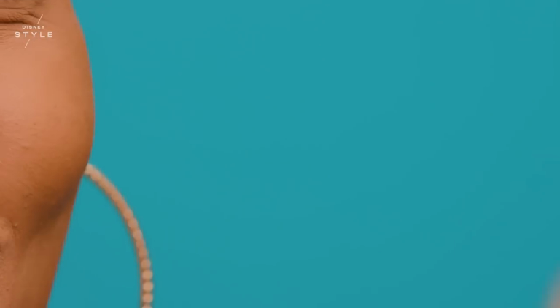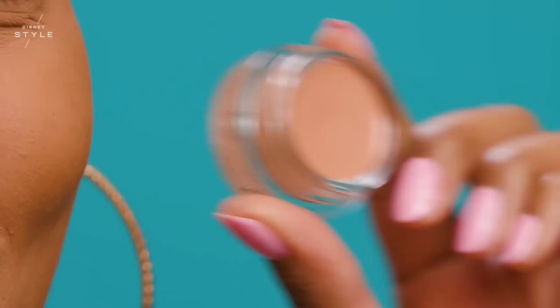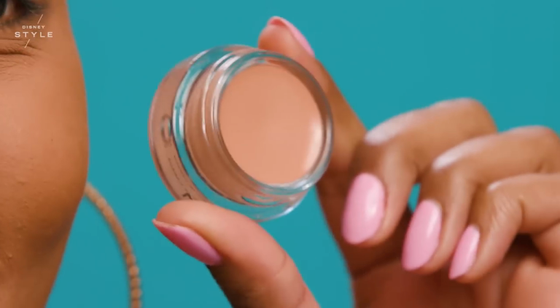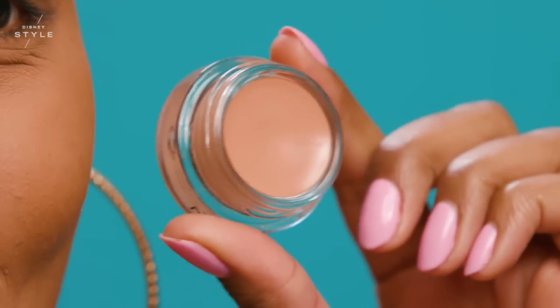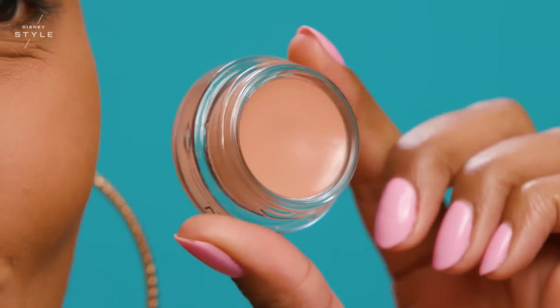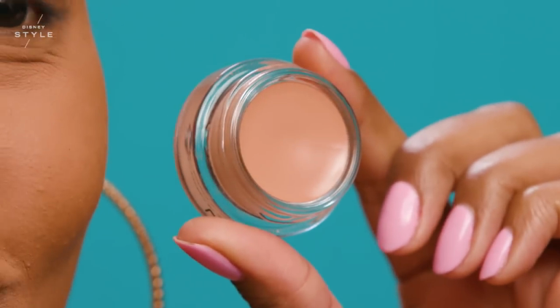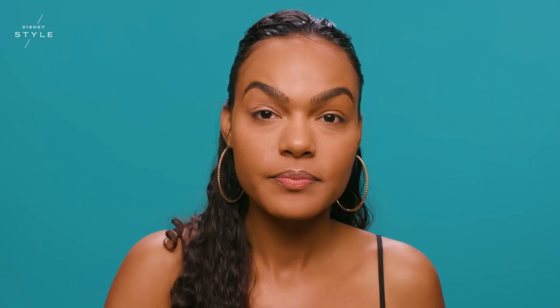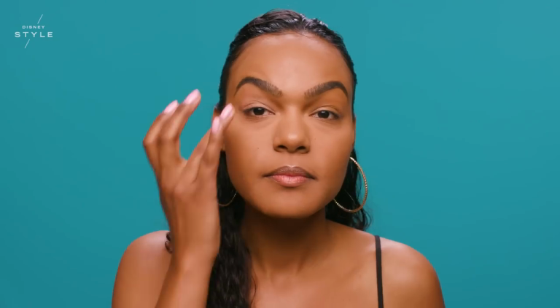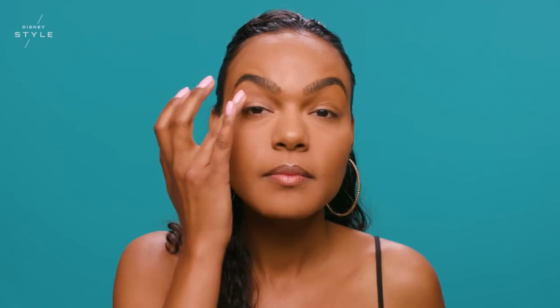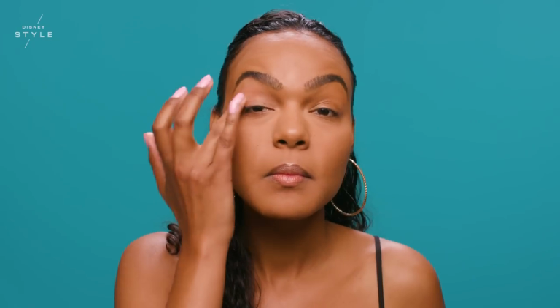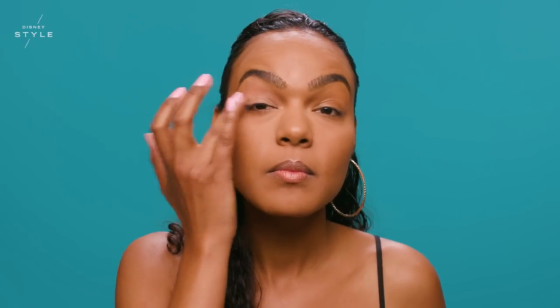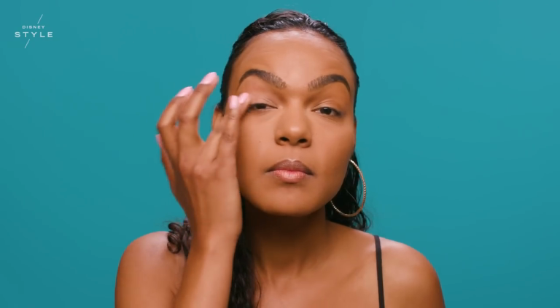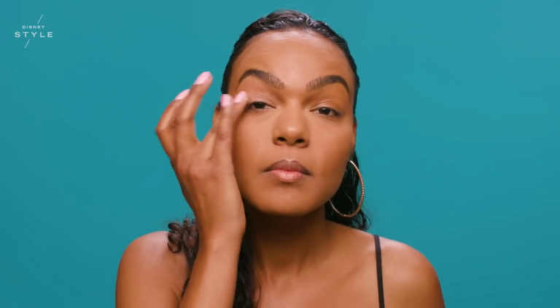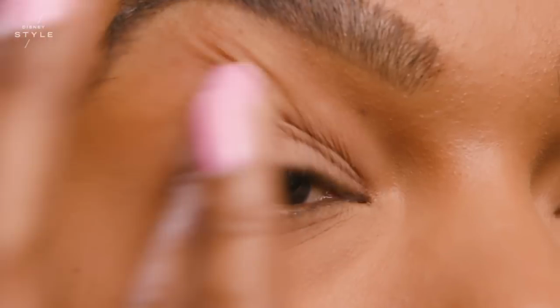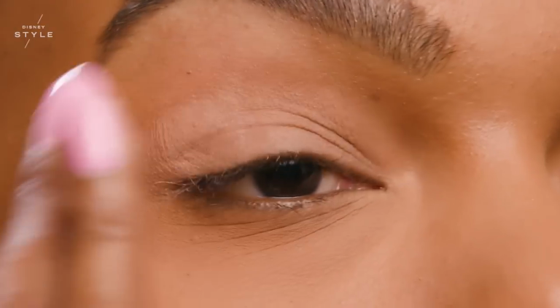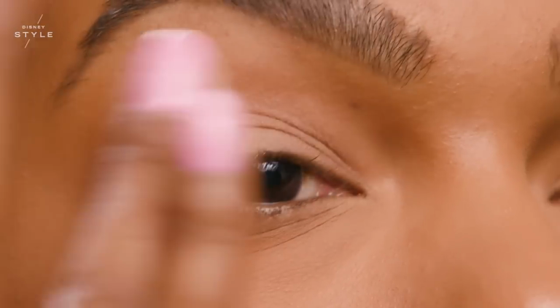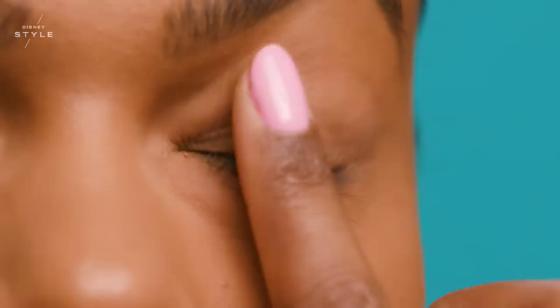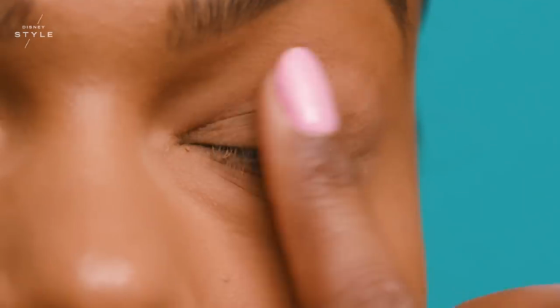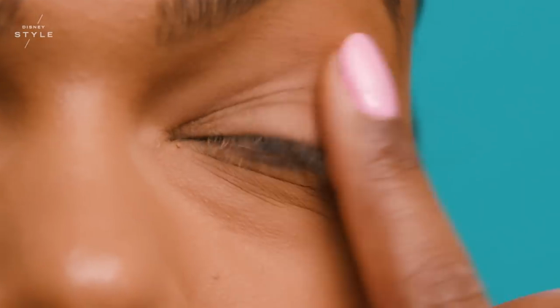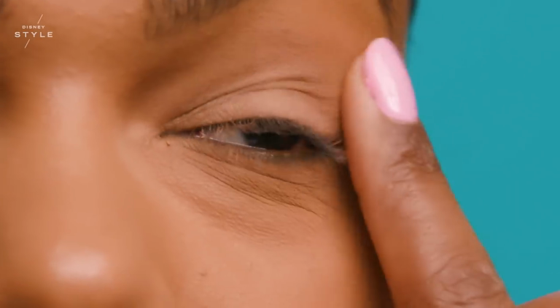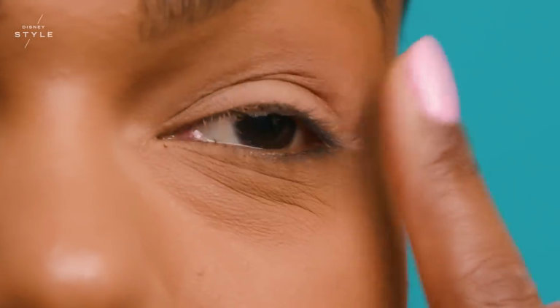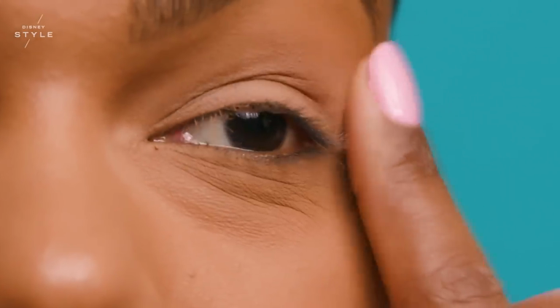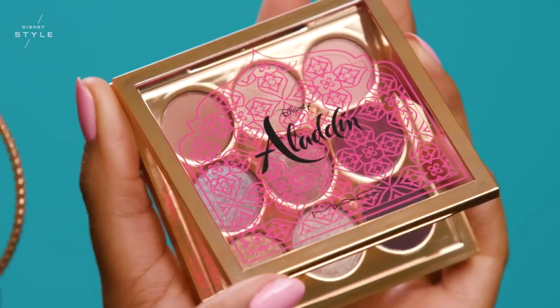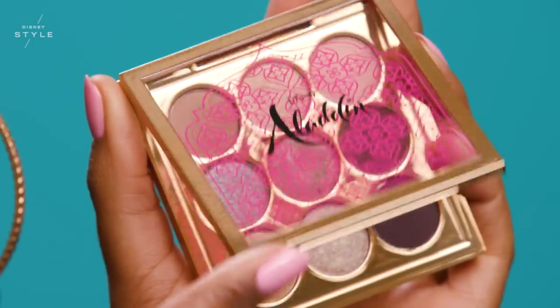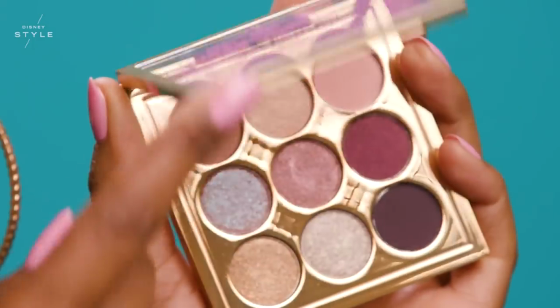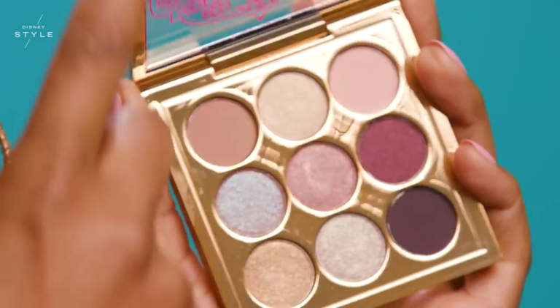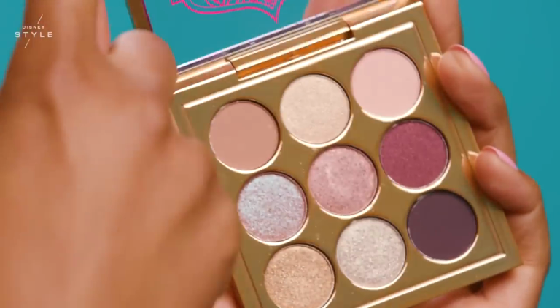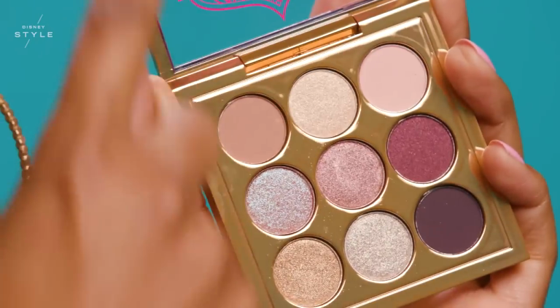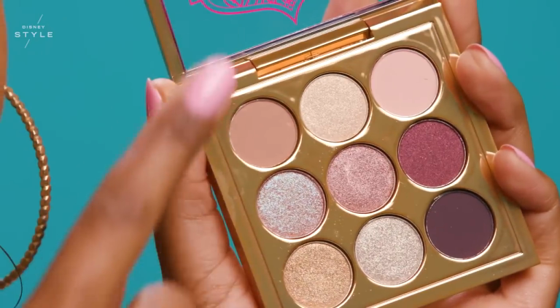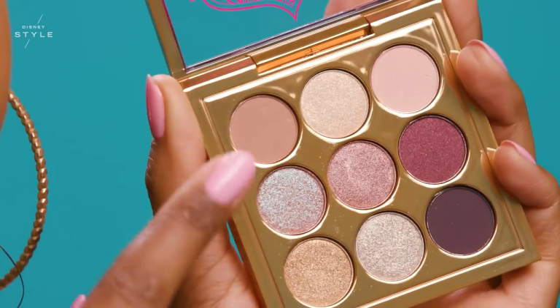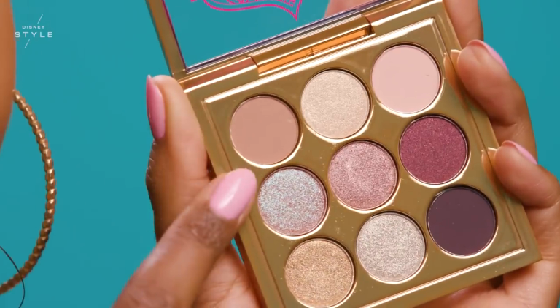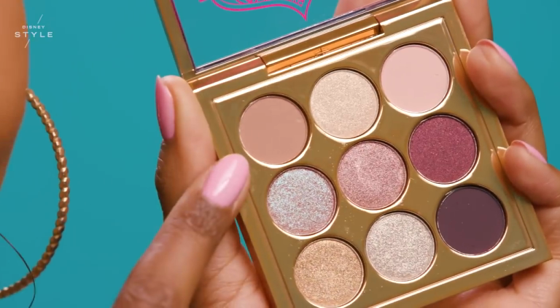For my first step, I'll be using Pro Longwear Paint Pot in Layin' Low. For my base, I'll be starting with the Princess Jasmine eyeshadow palette.